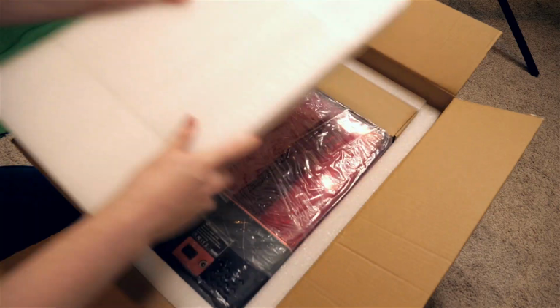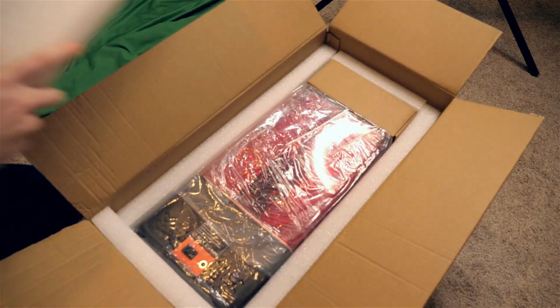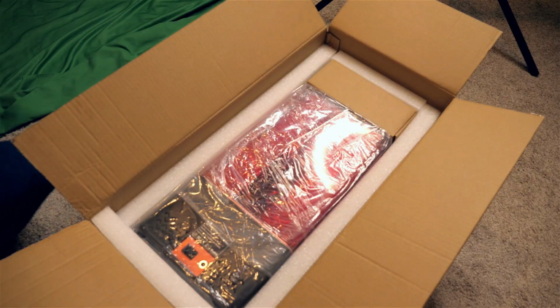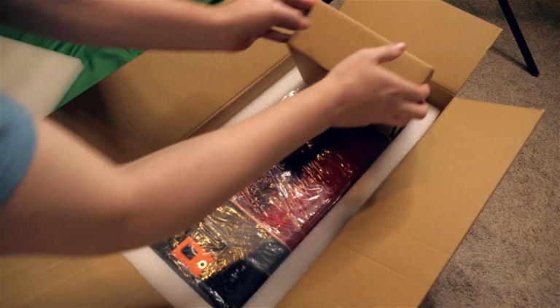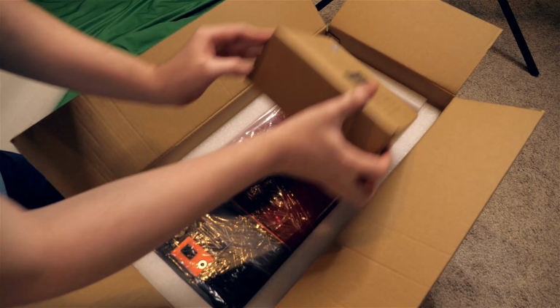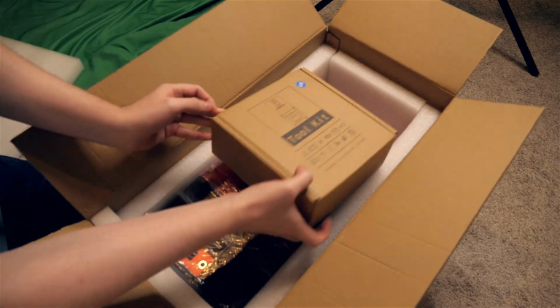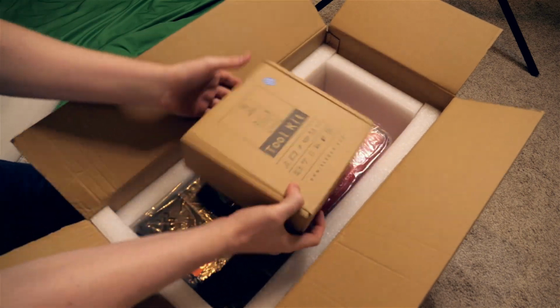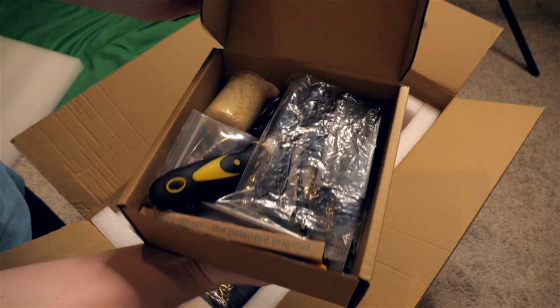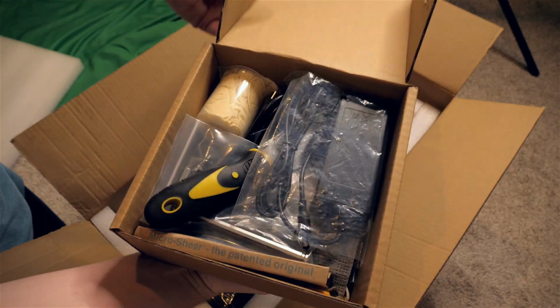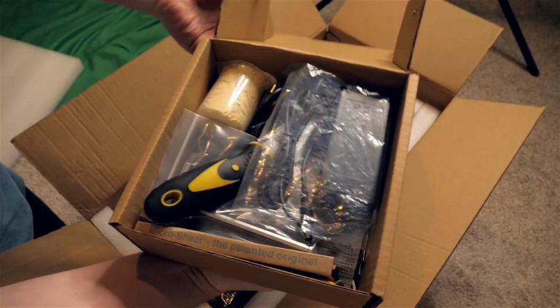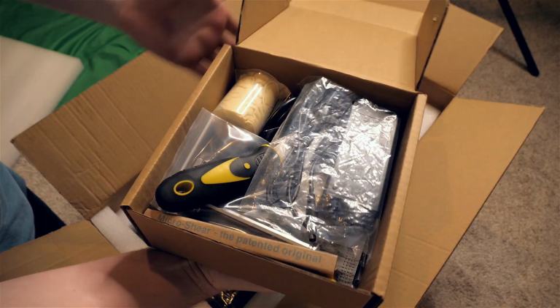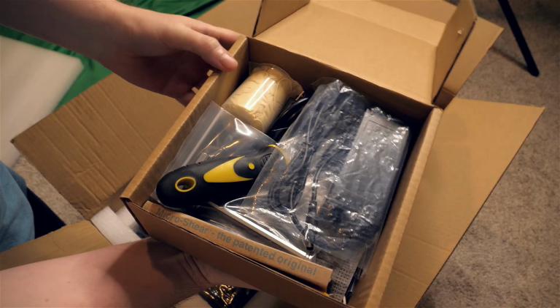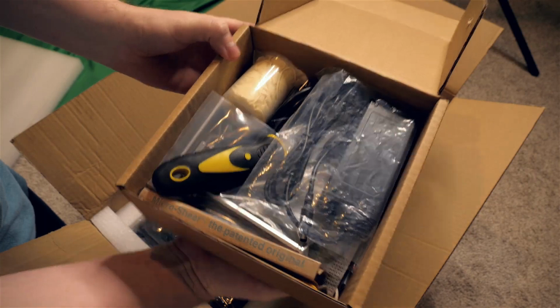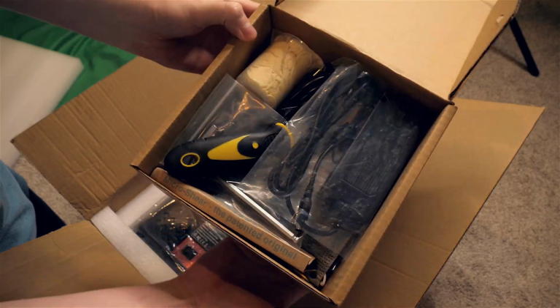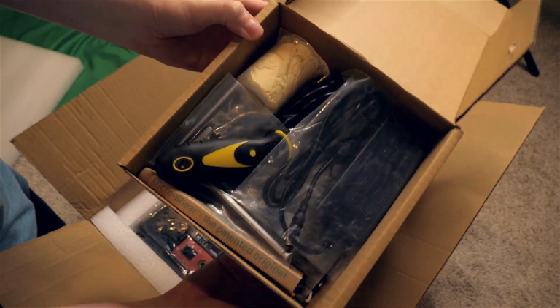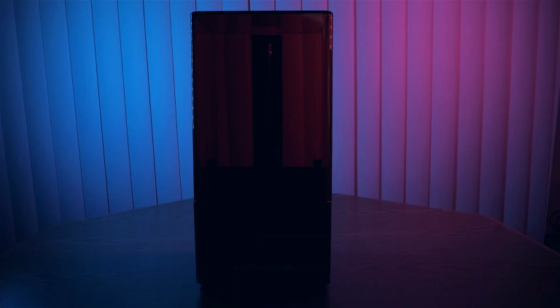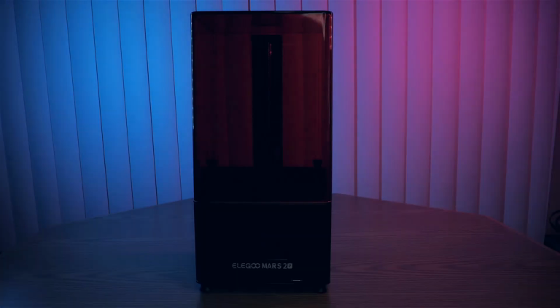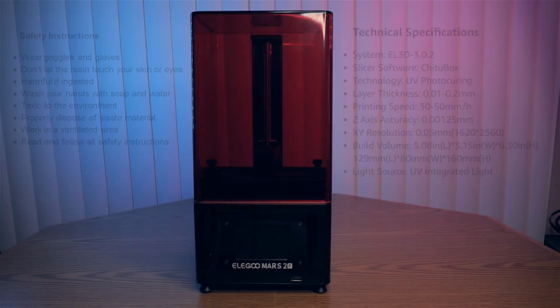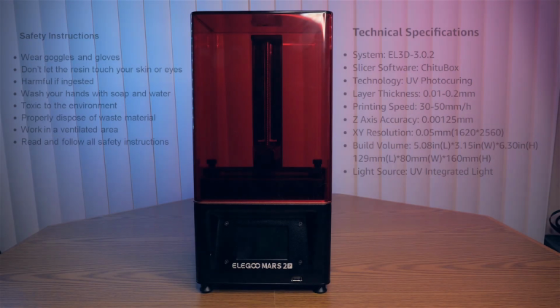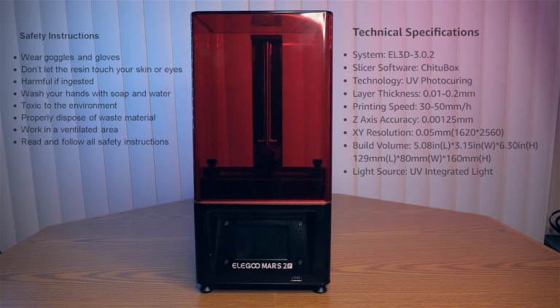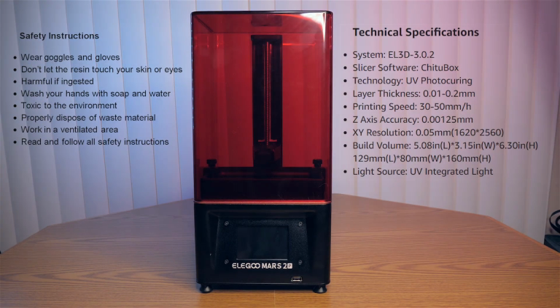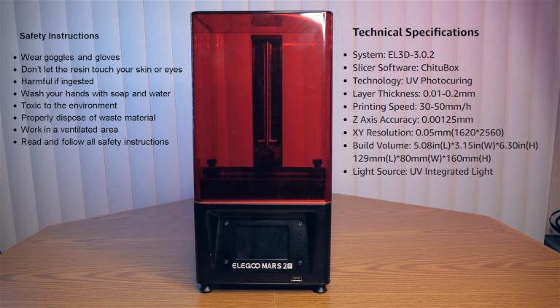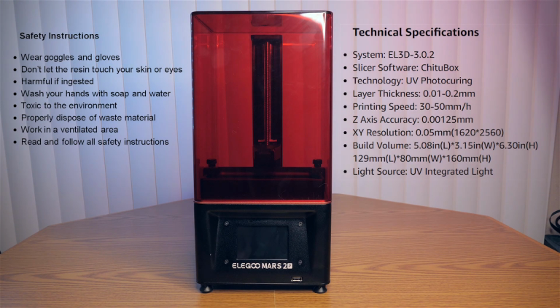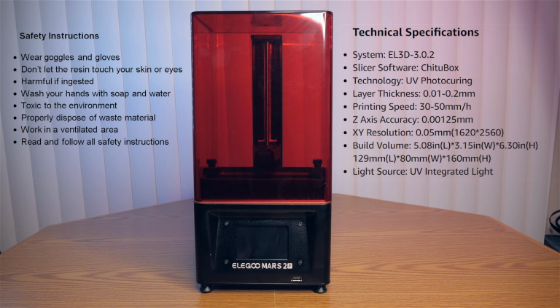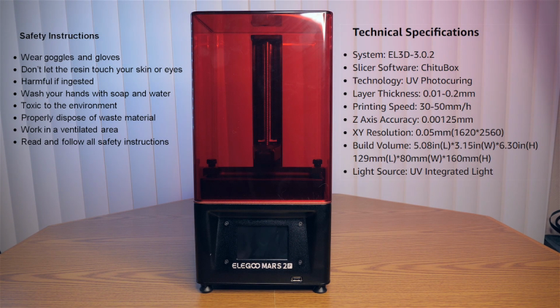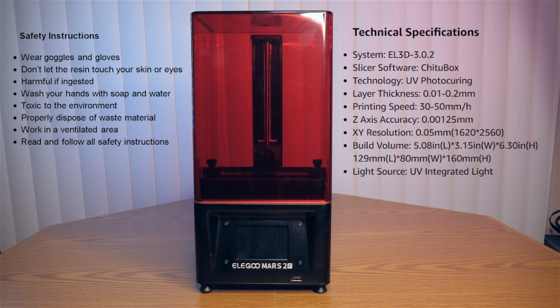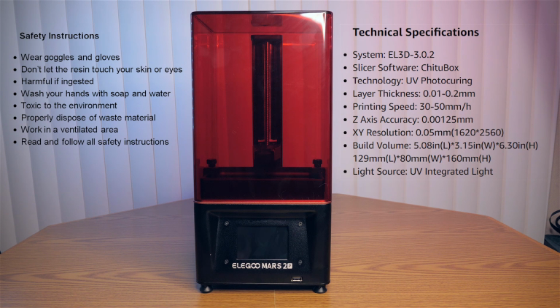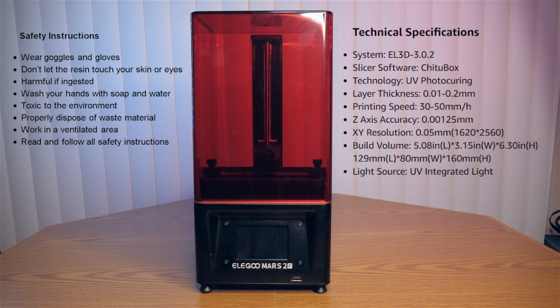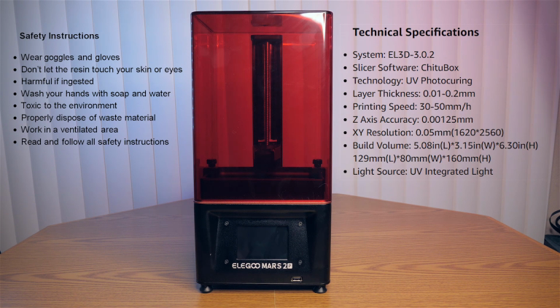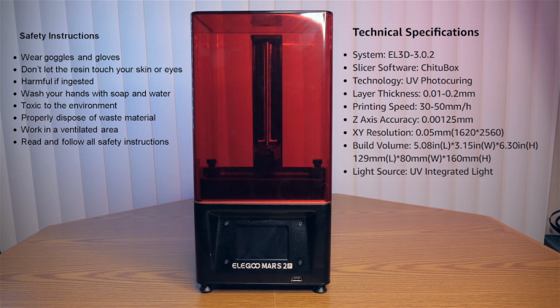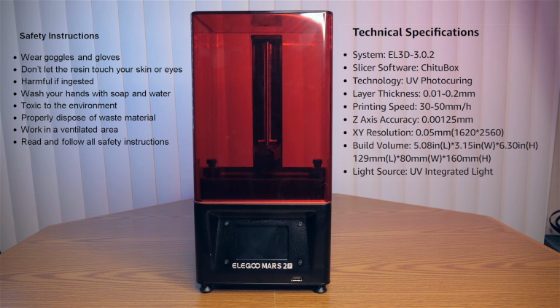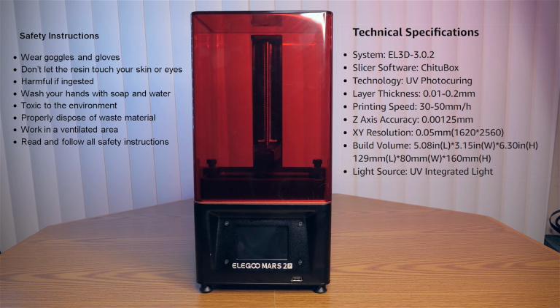This resin is hazardous and should not touch your skin. Read and follow all safety instructions and always wear gloves, safety glasses, and proper PPE.